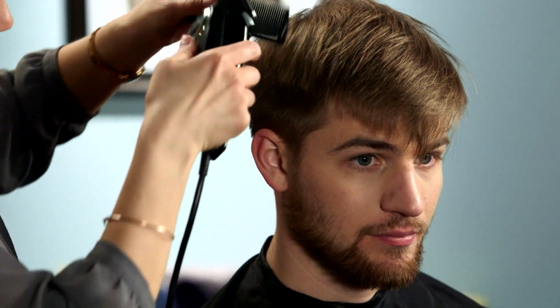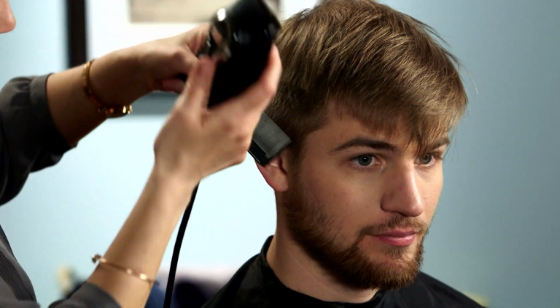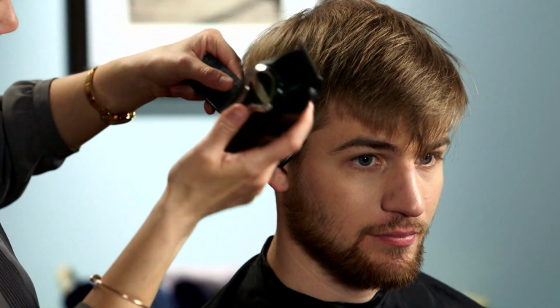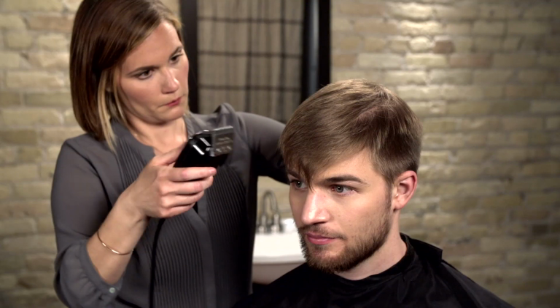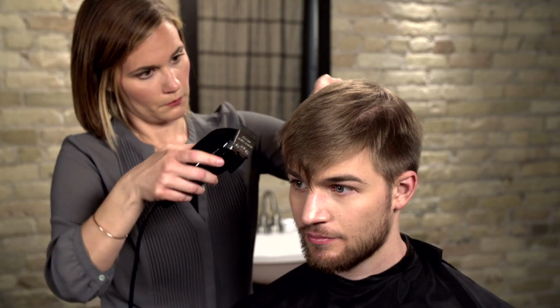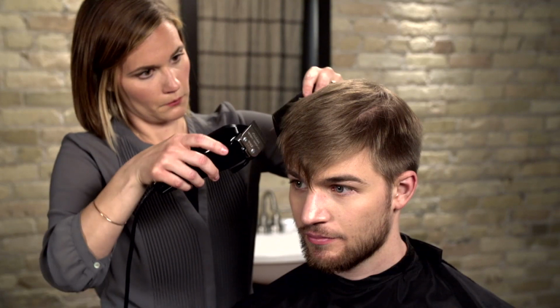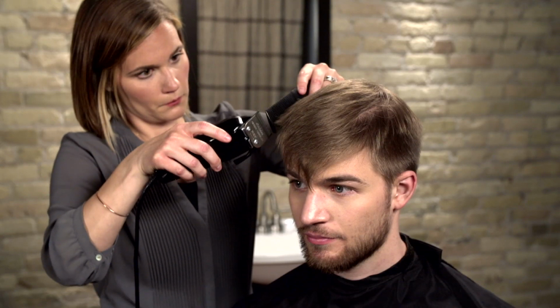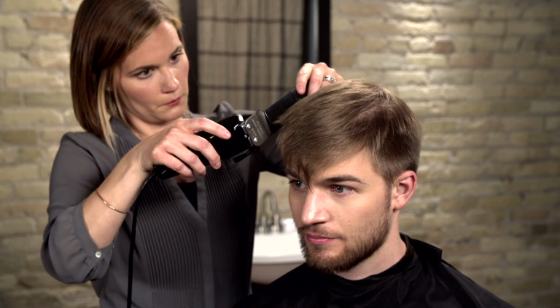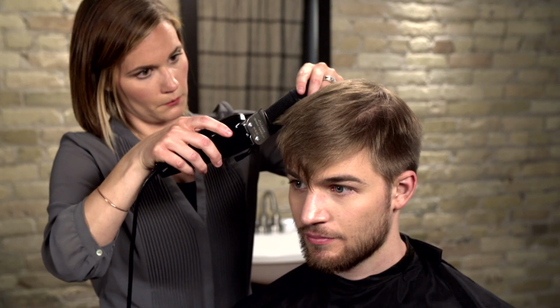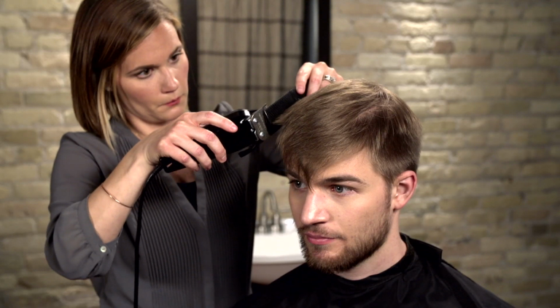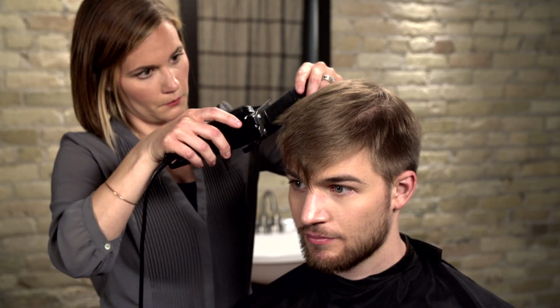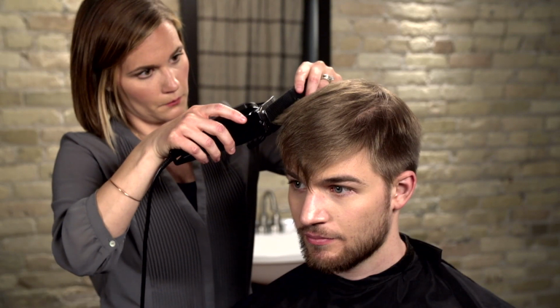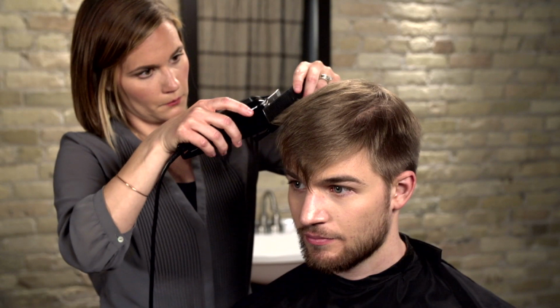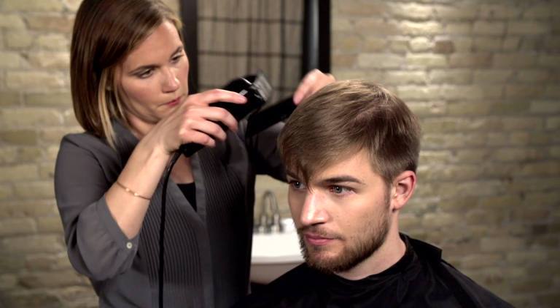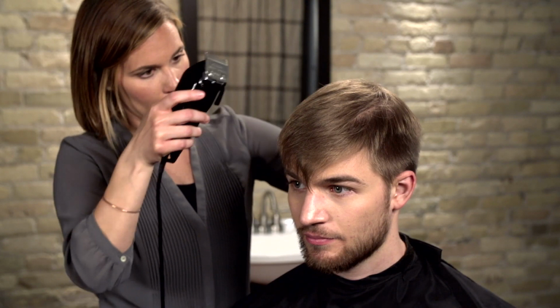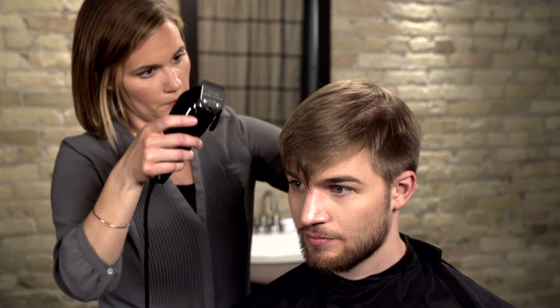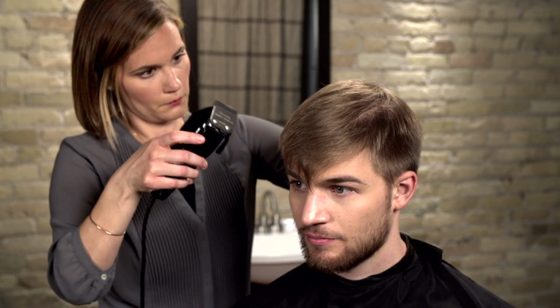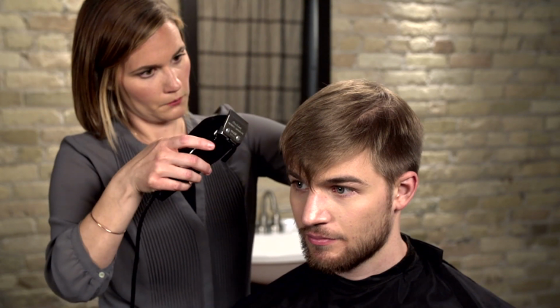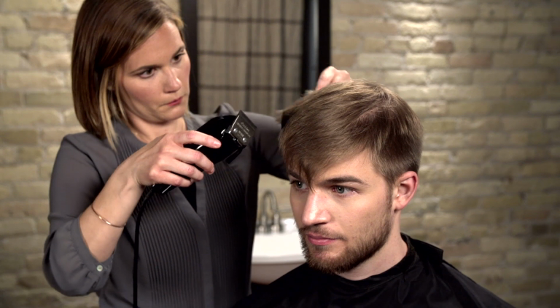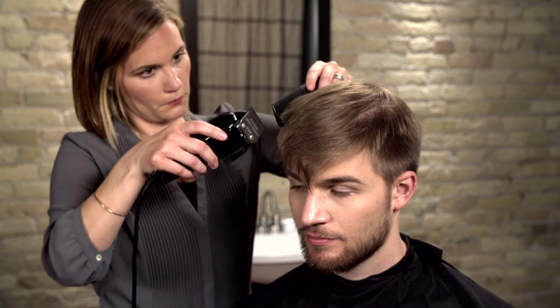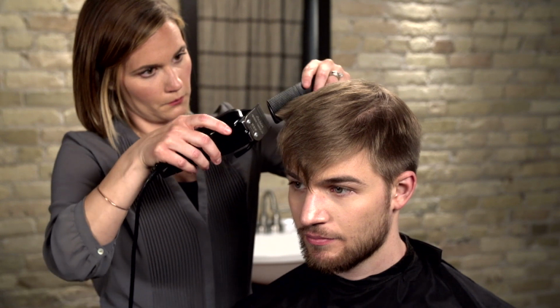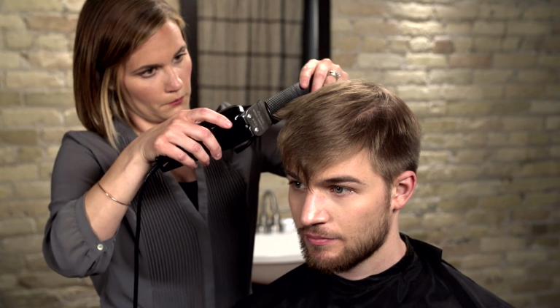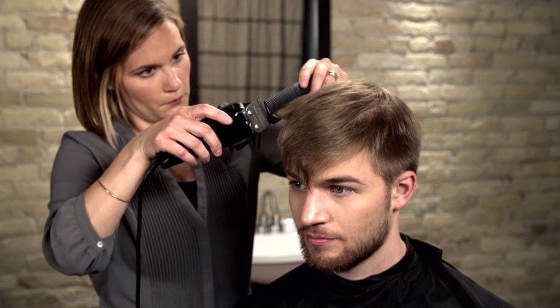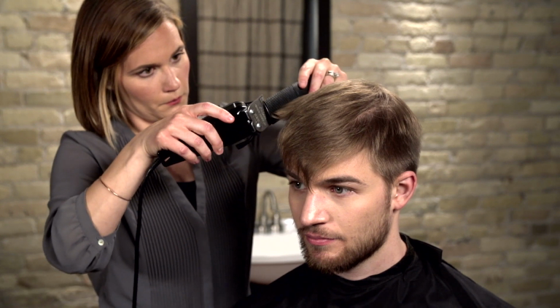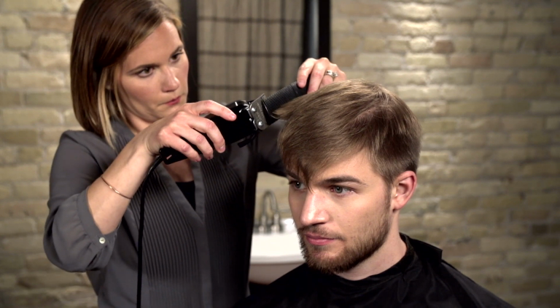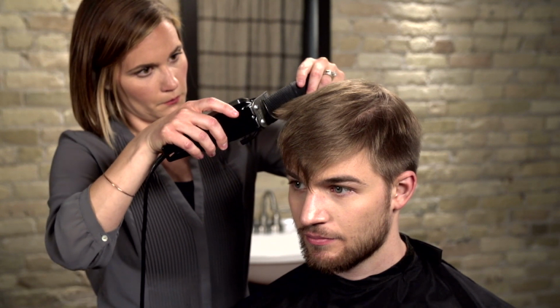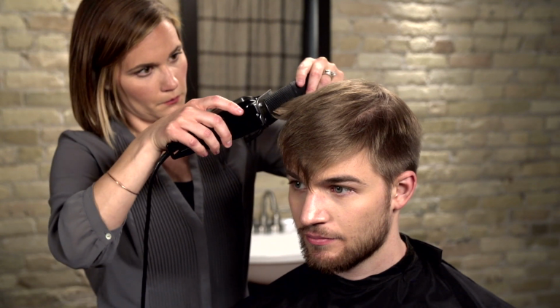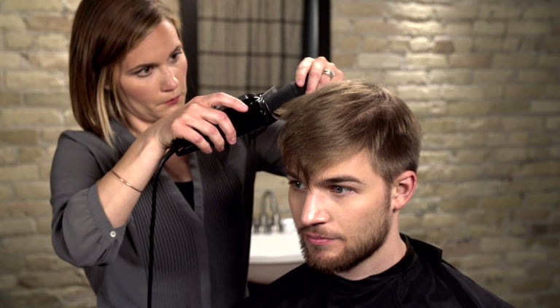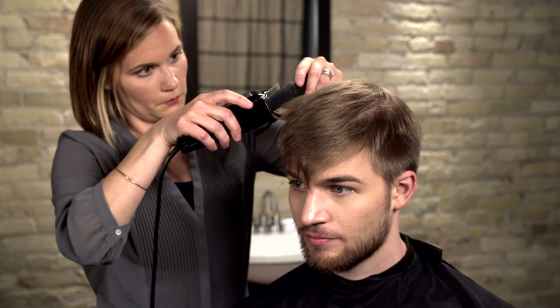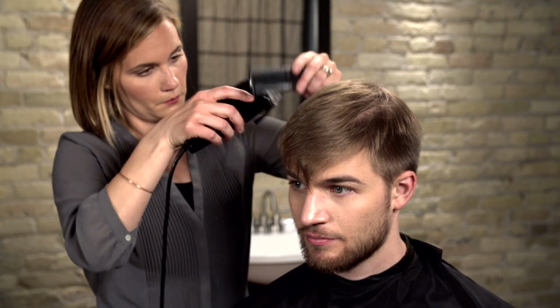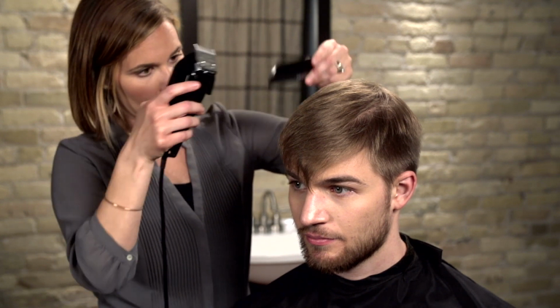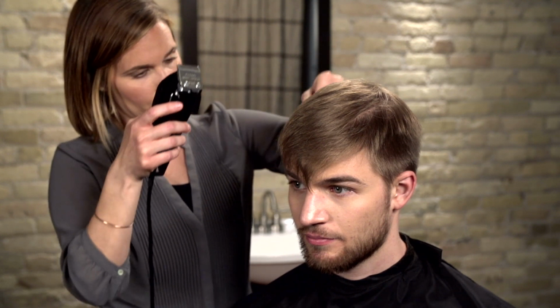This is an advanced technique that is not necessary for most styles, but demonstrates the versatility of a hair clipper.